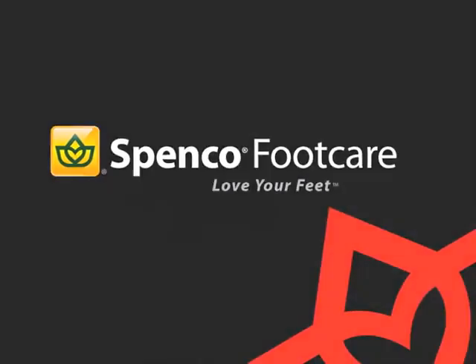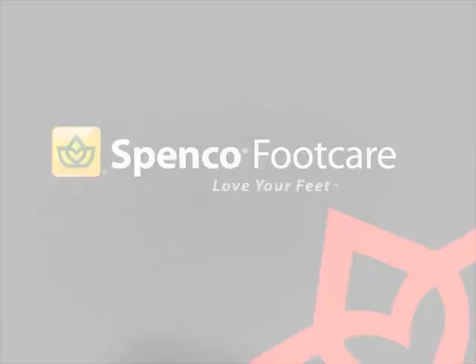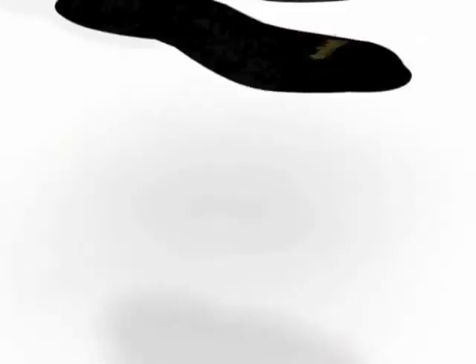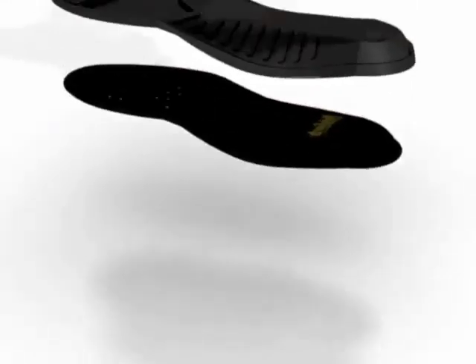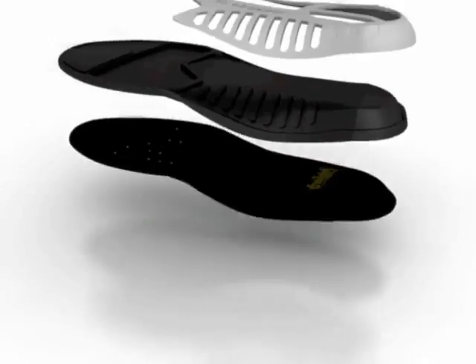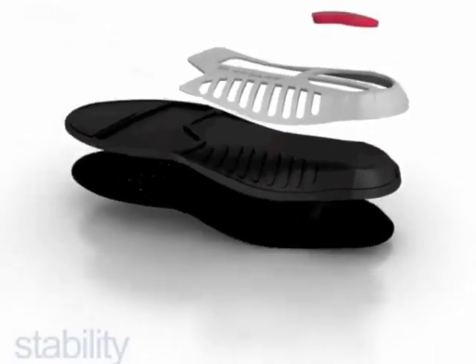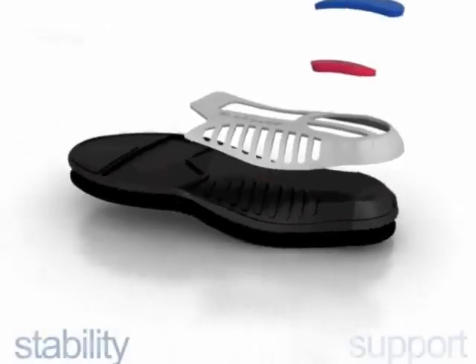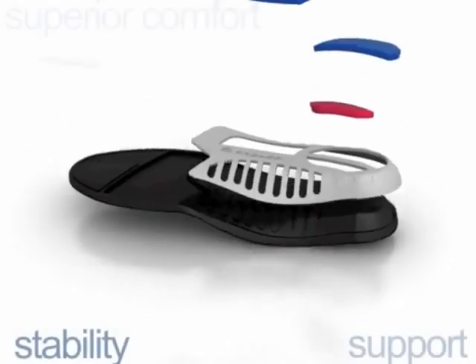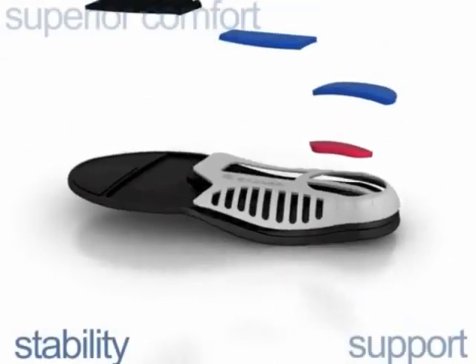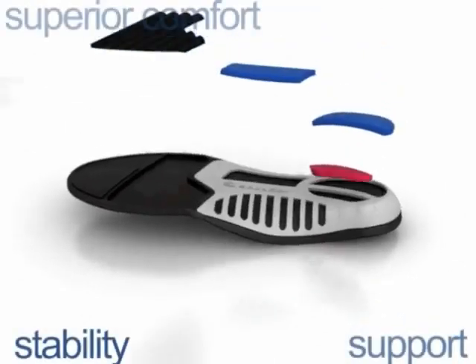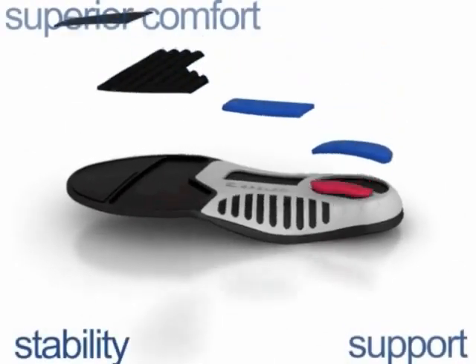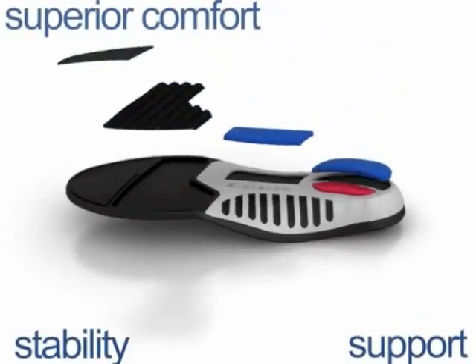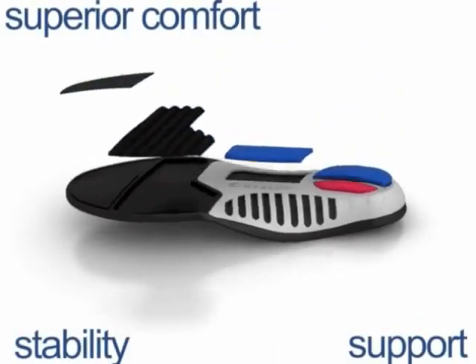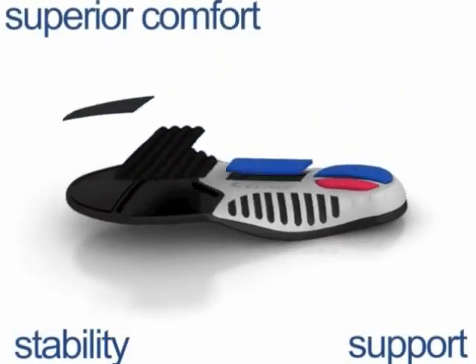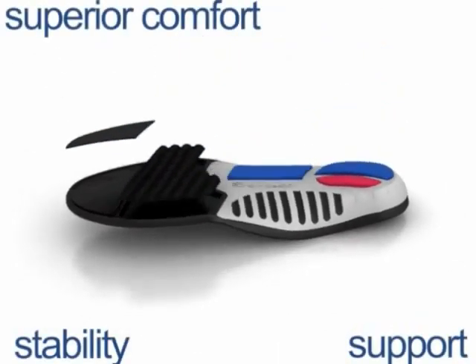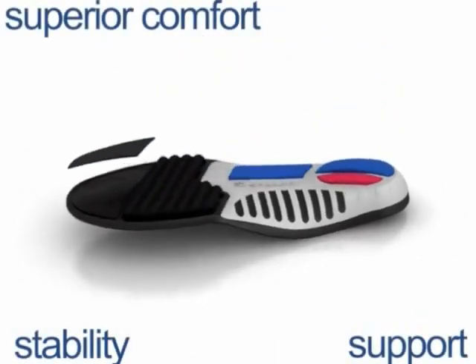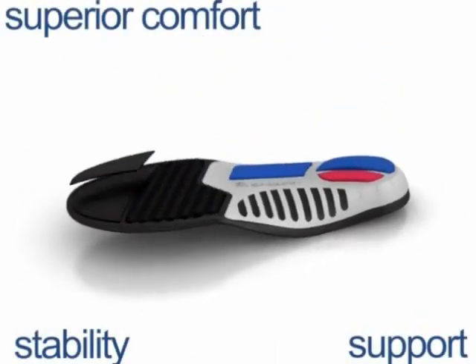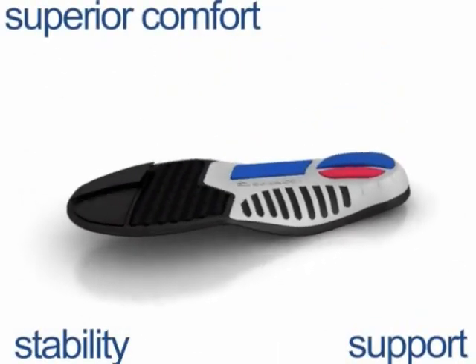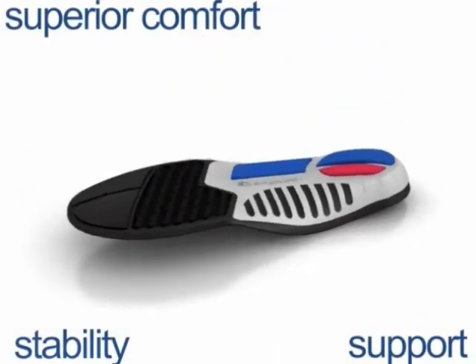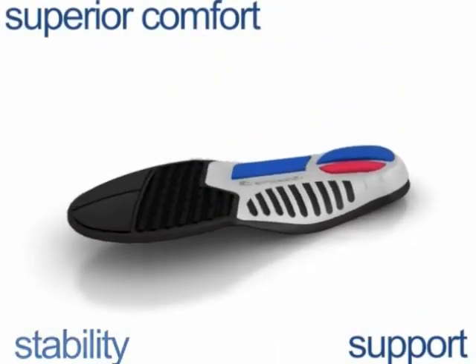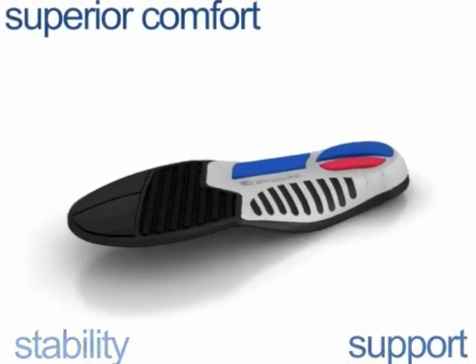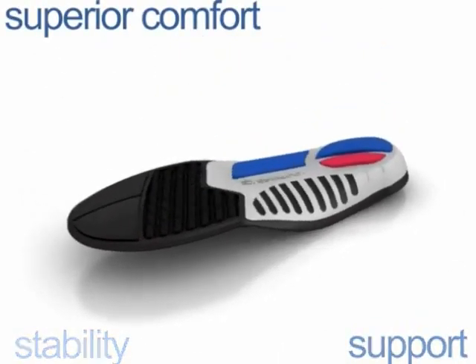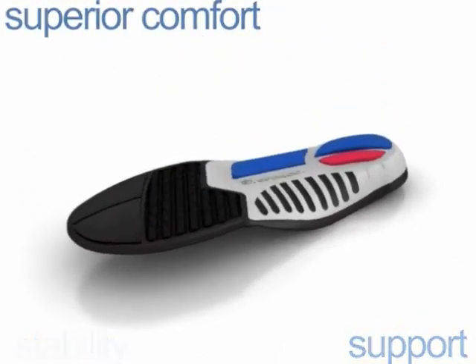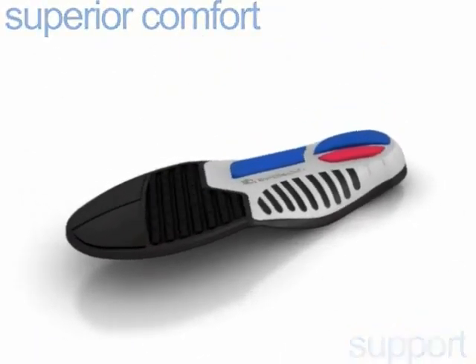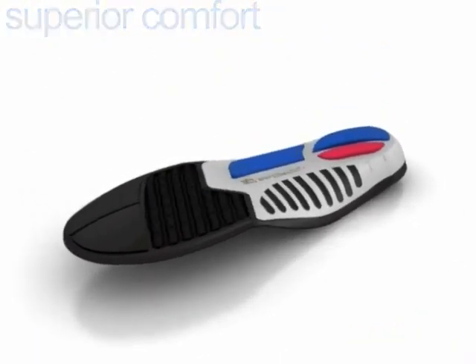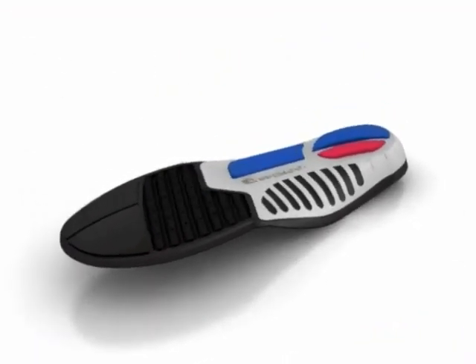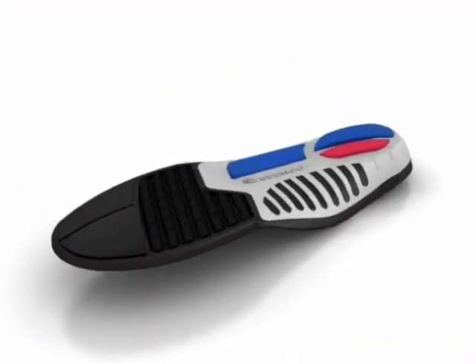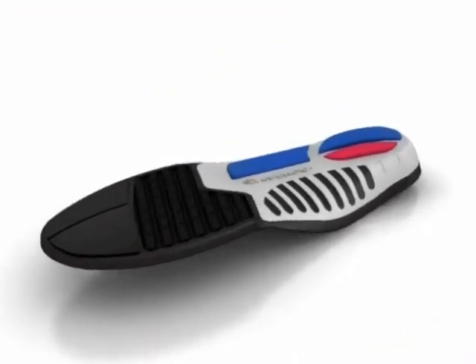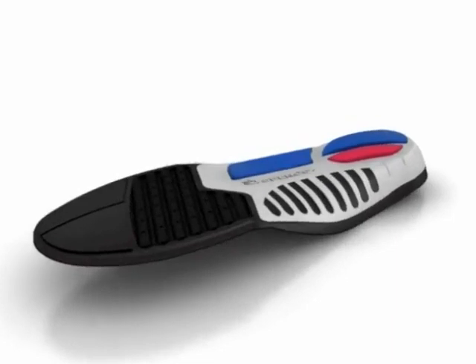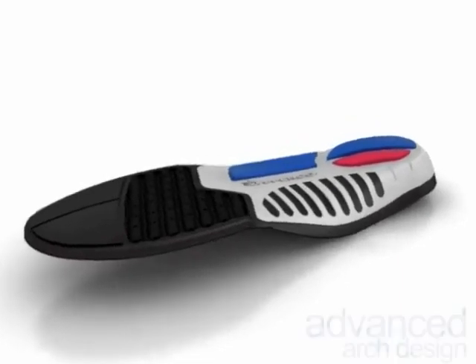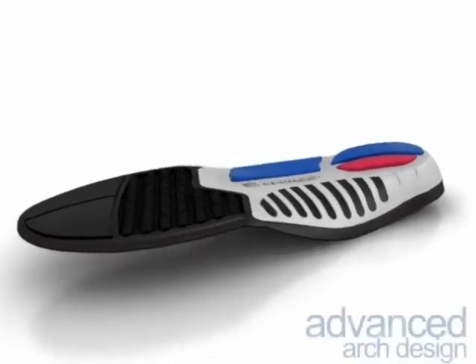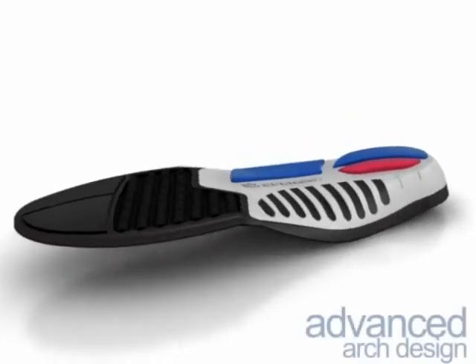Total support insoles. Stability, support and superior comfort. Let's look closer.